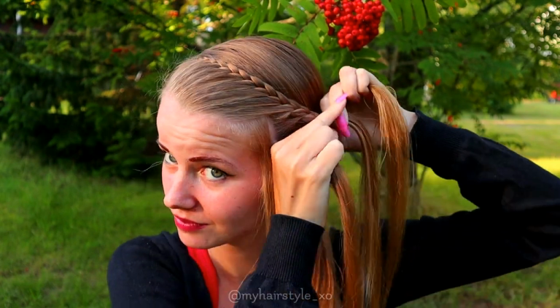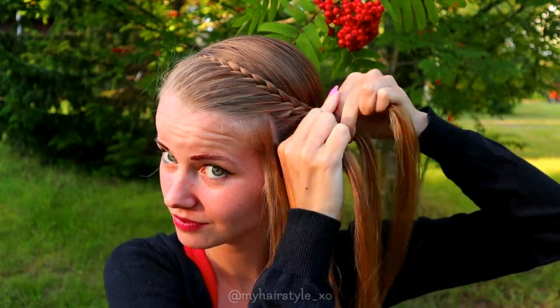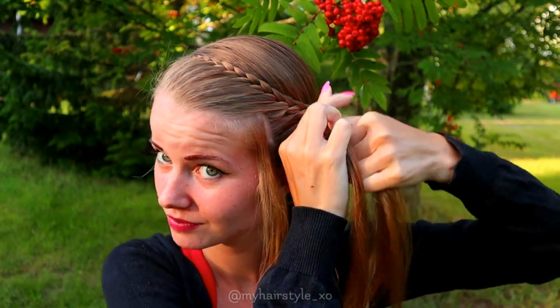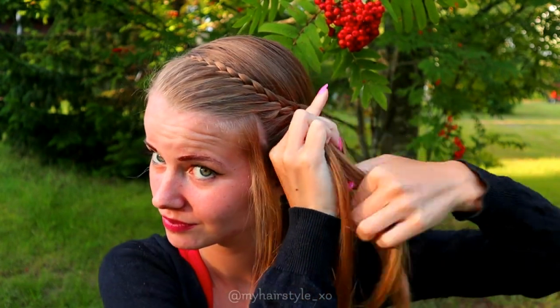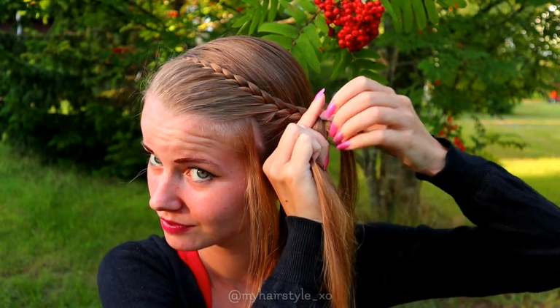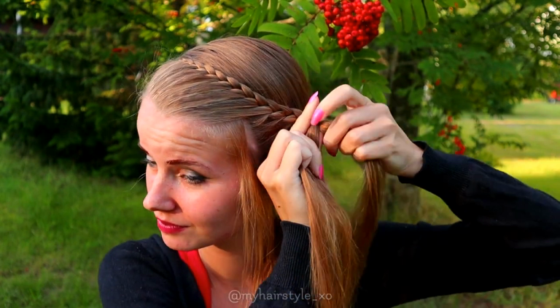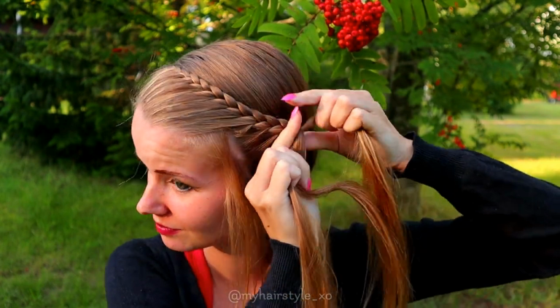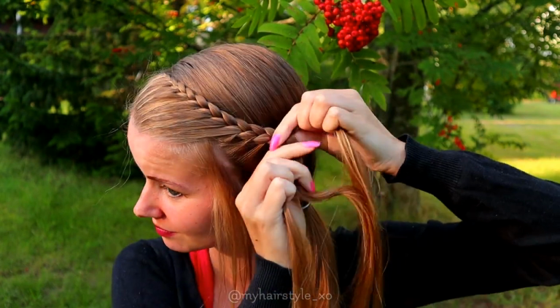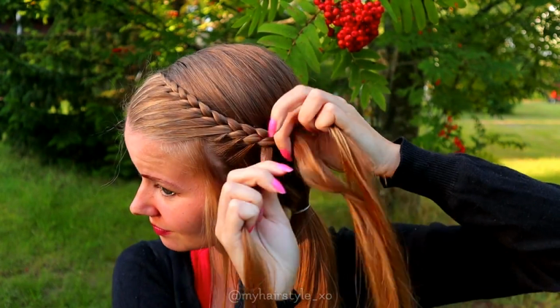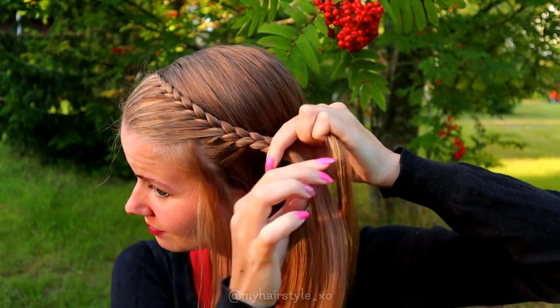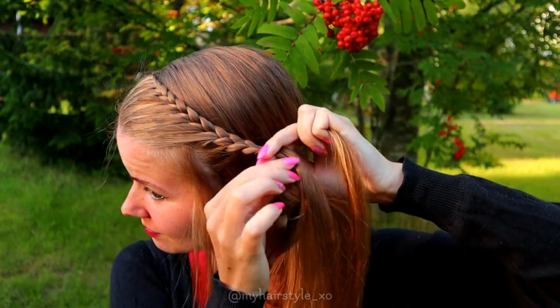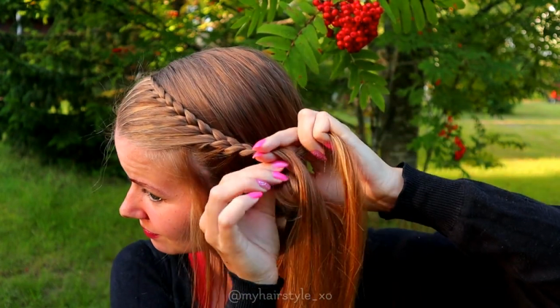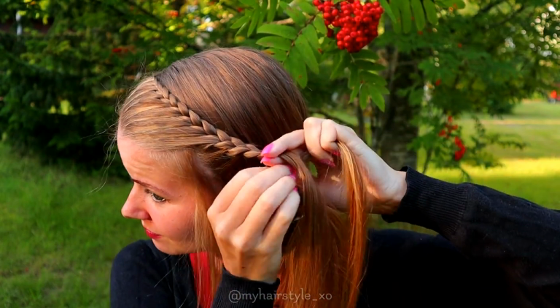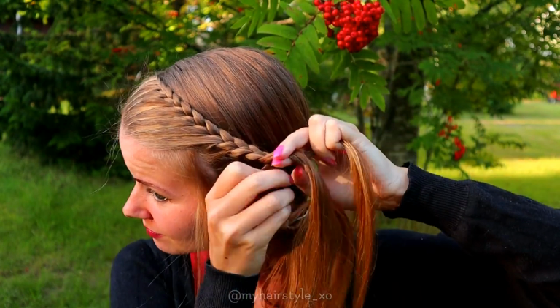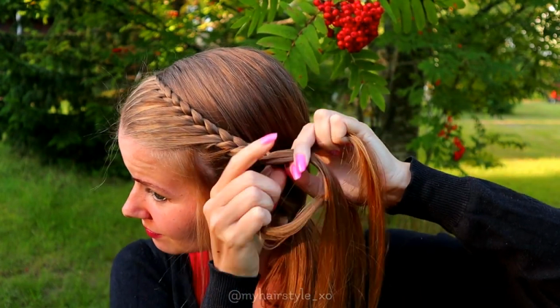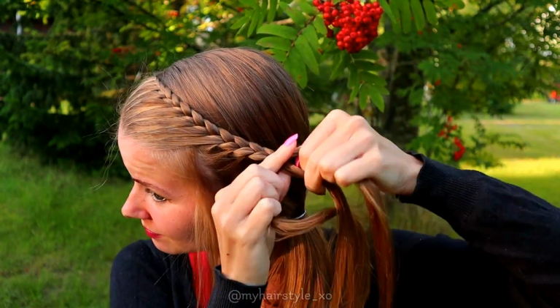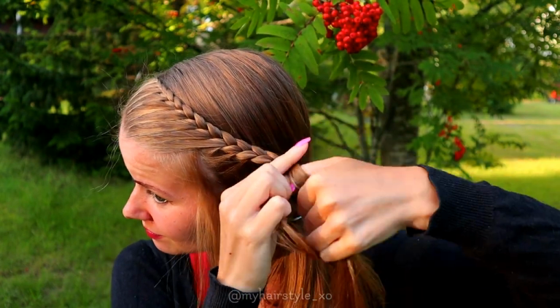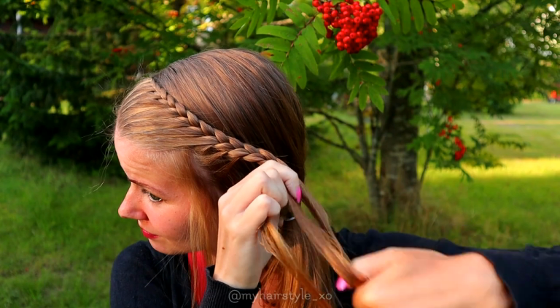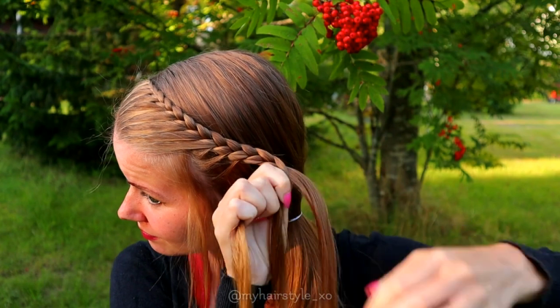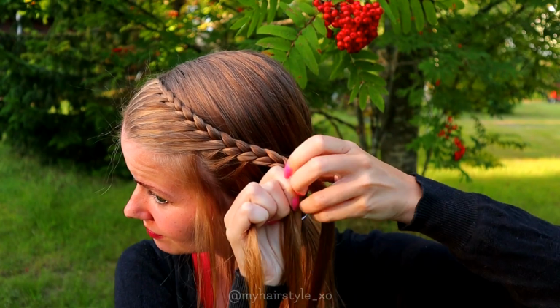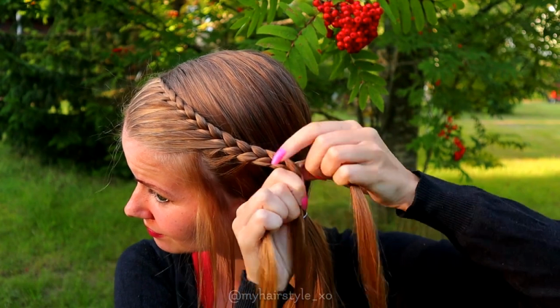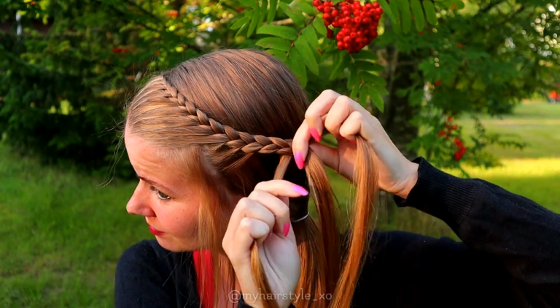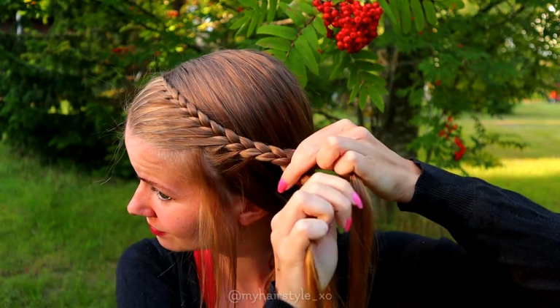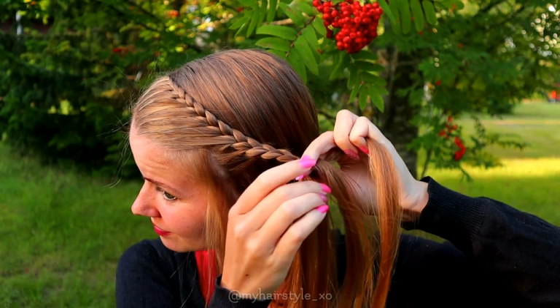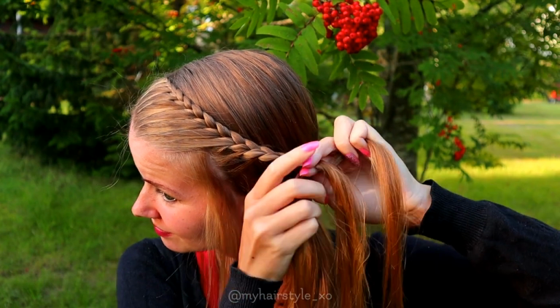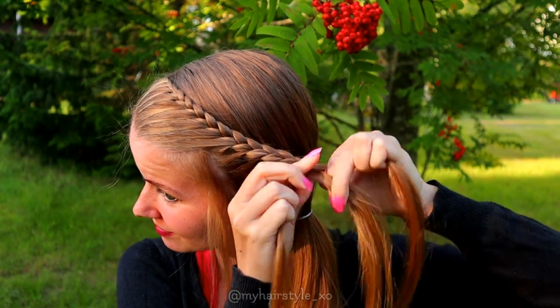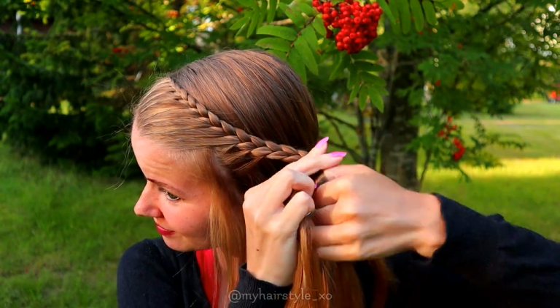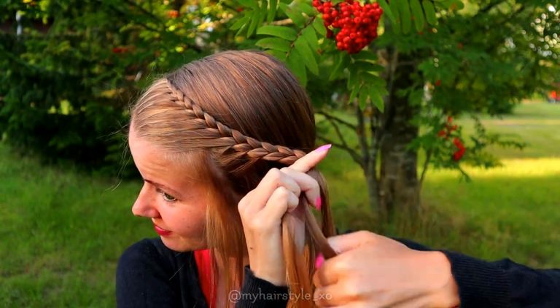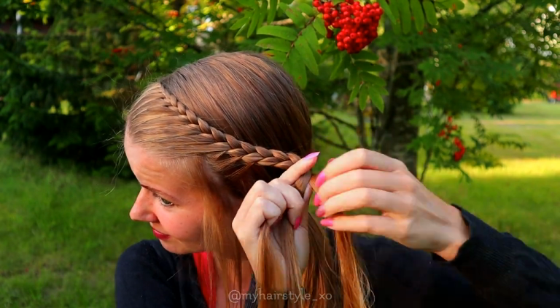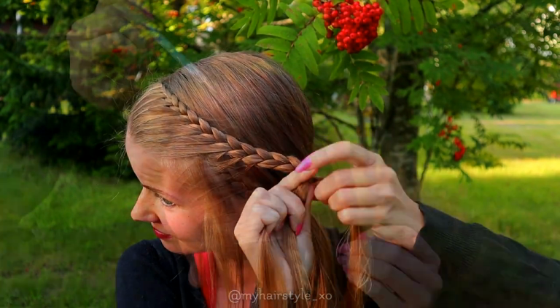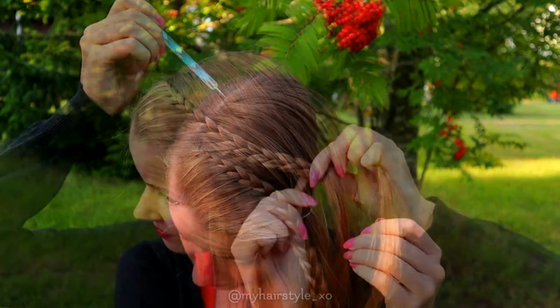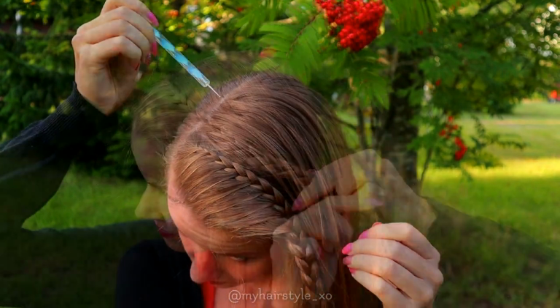After the last adding, keep on braiding until the braid reaches the shoulder.